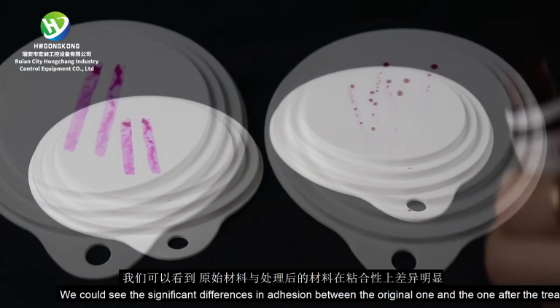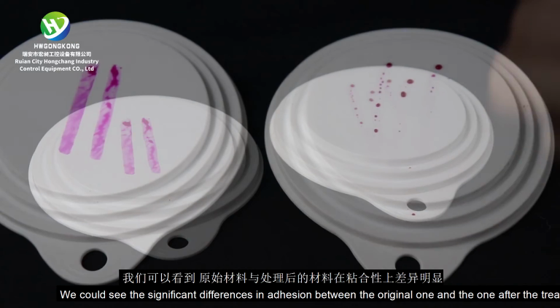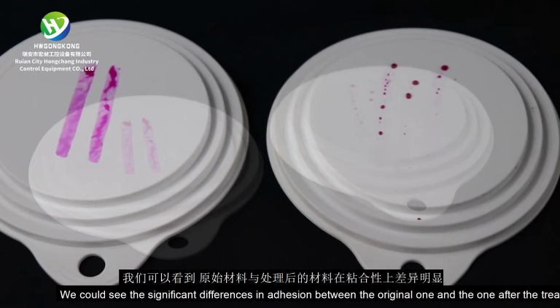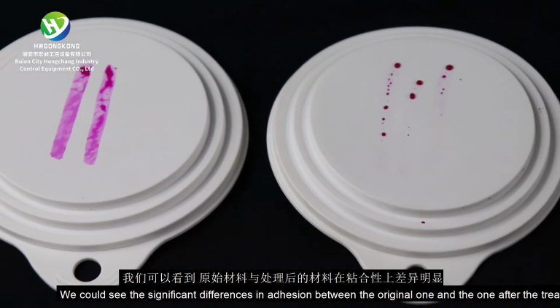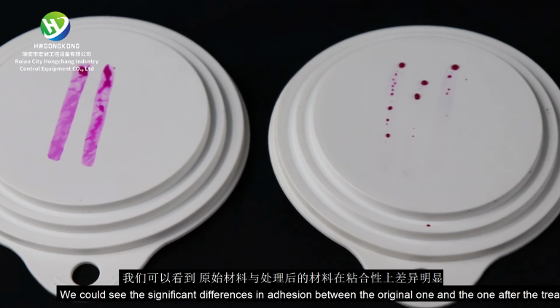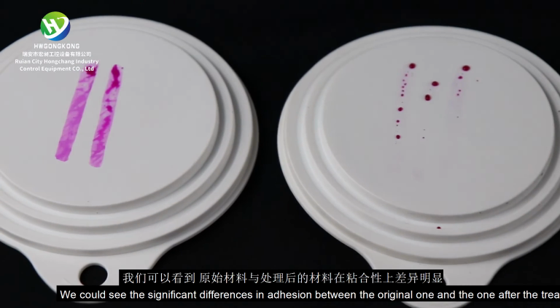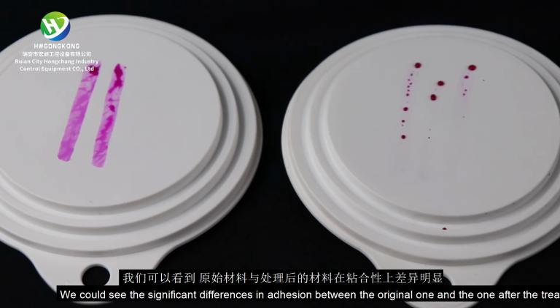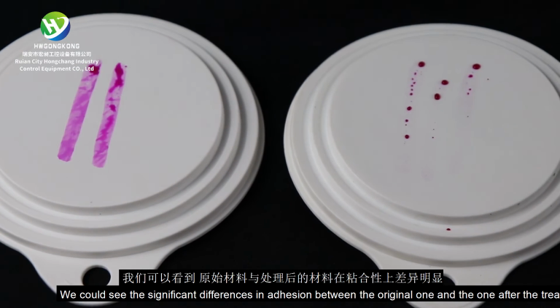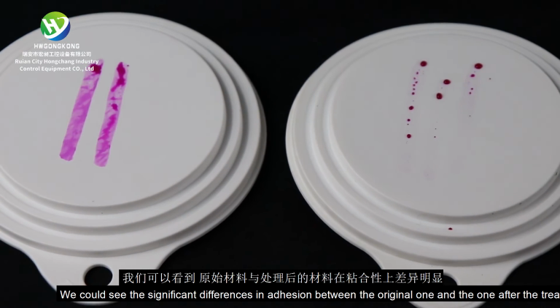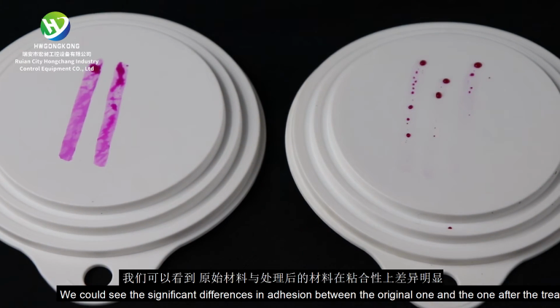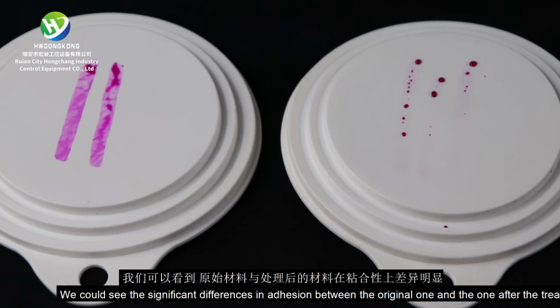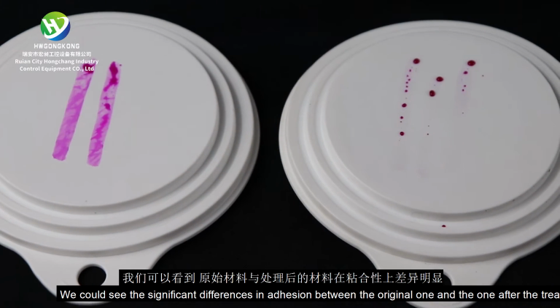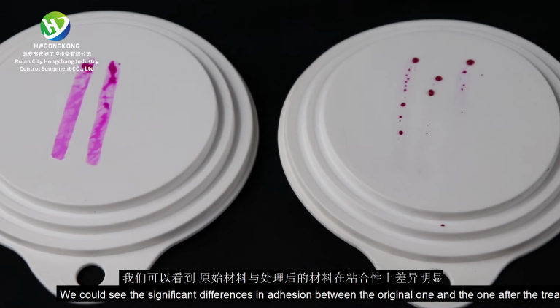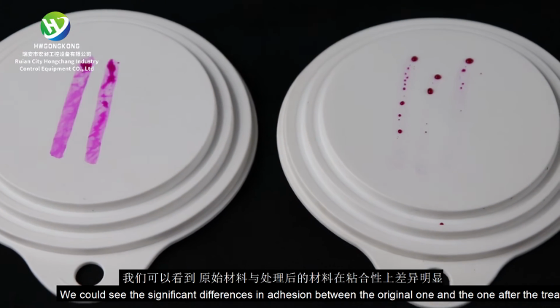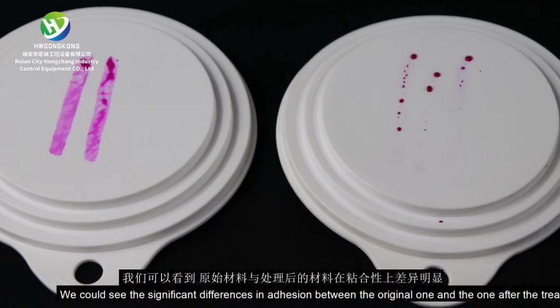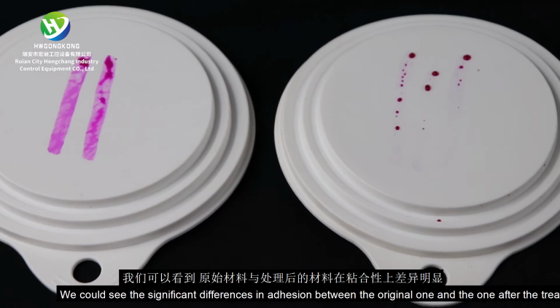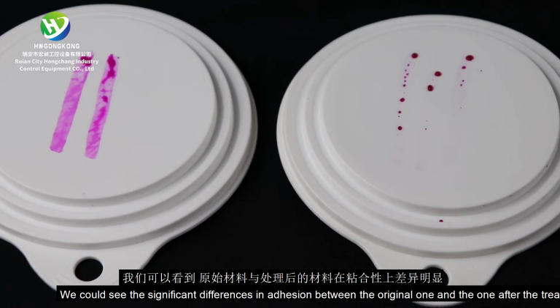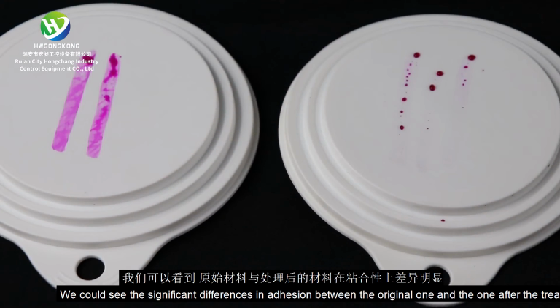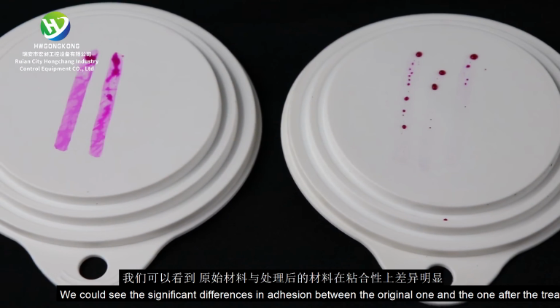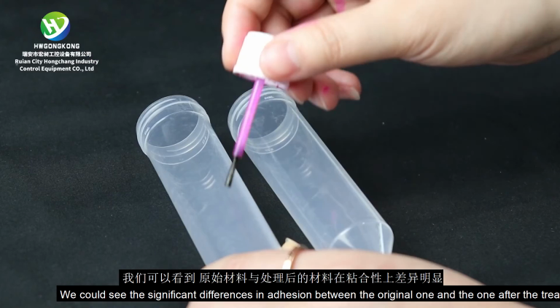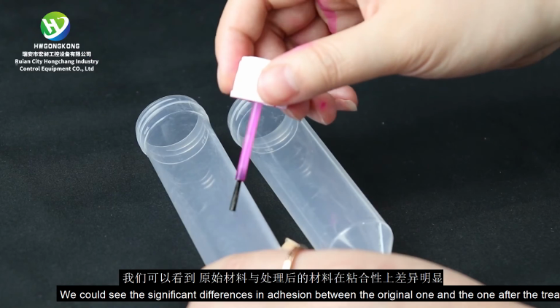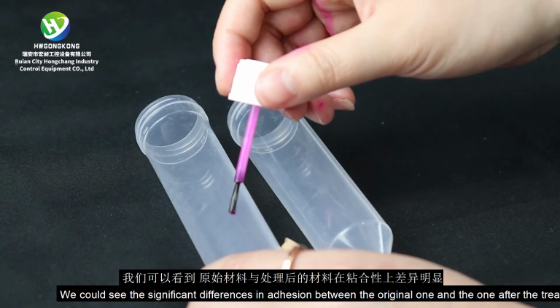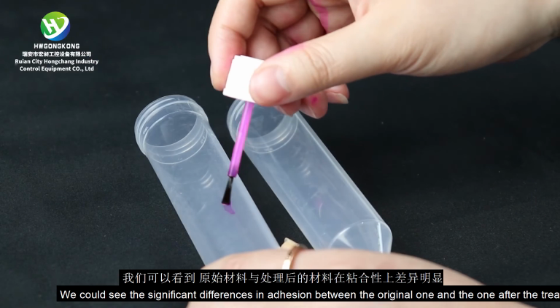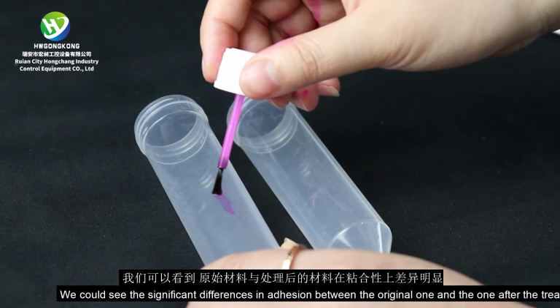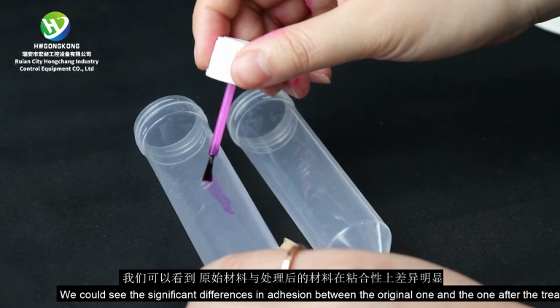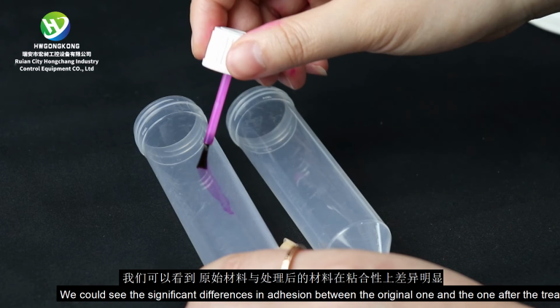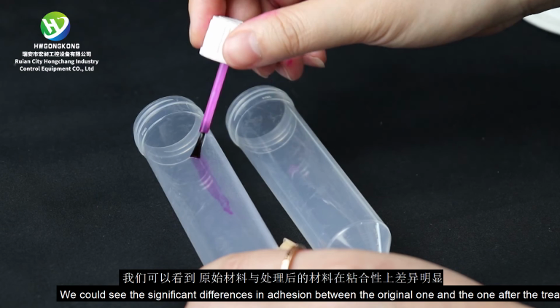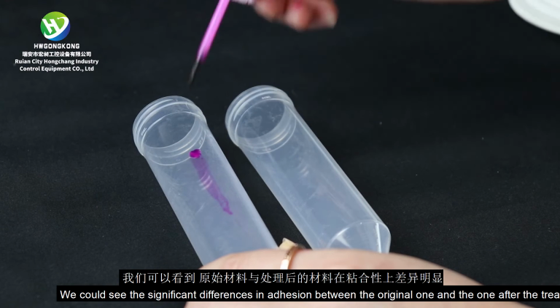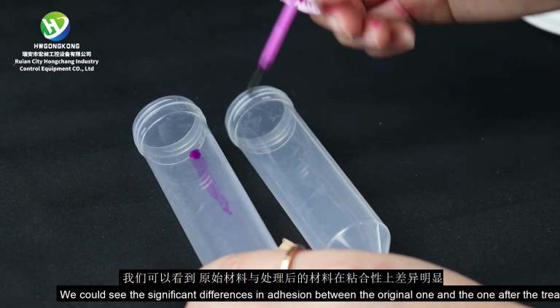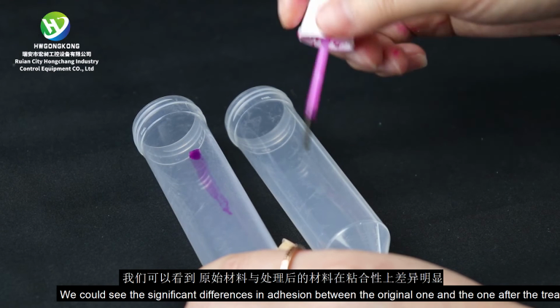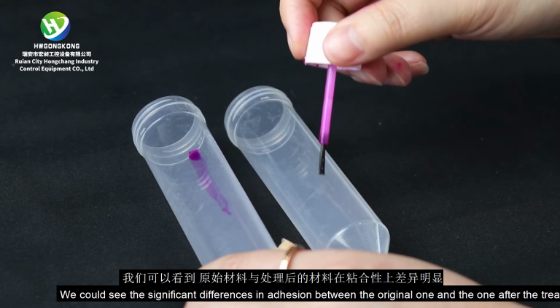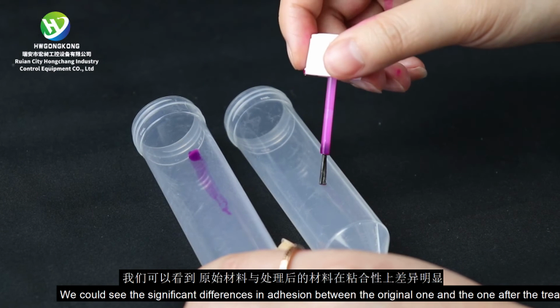We could see the significant differences in adhesion between the original one and the one after the treatment.